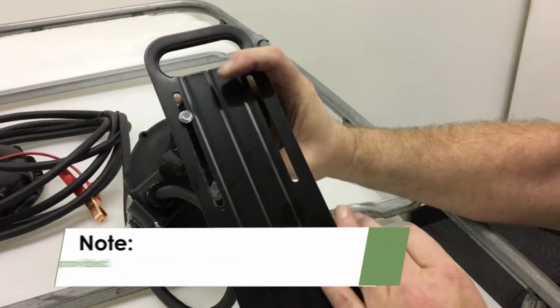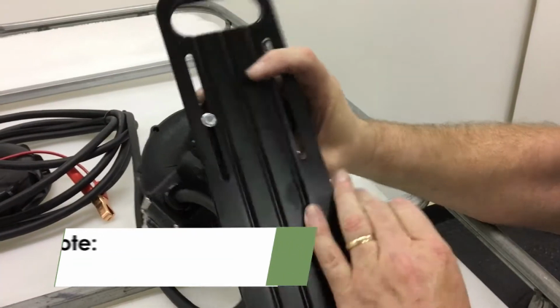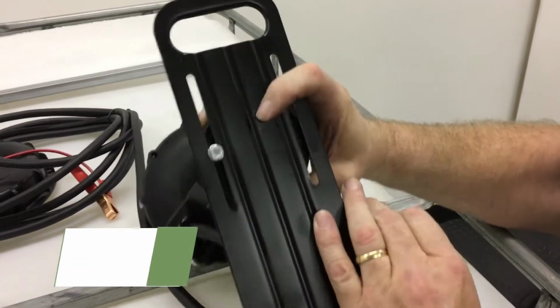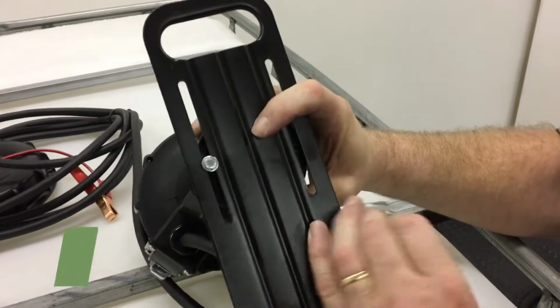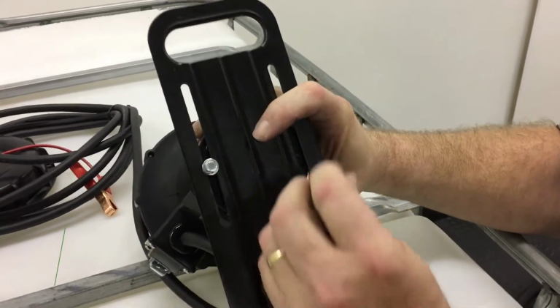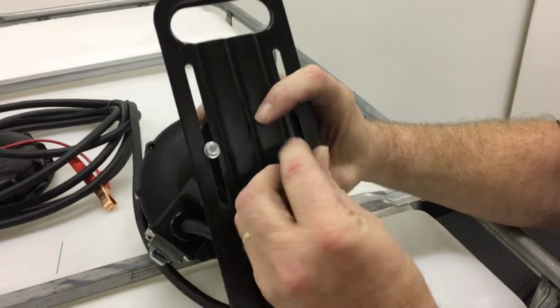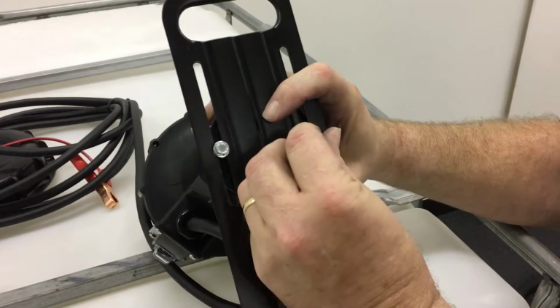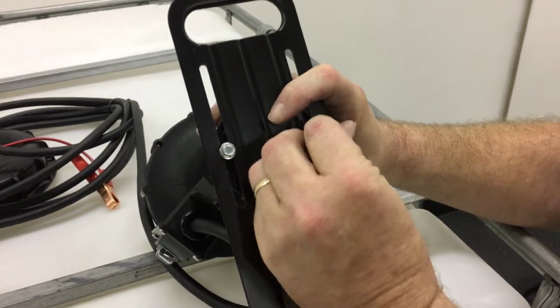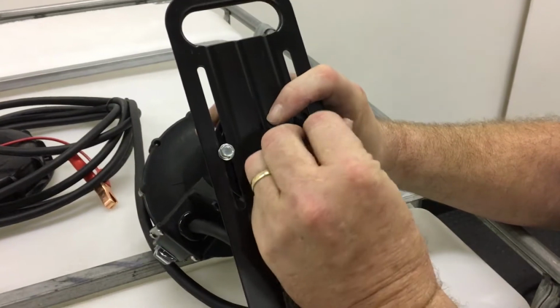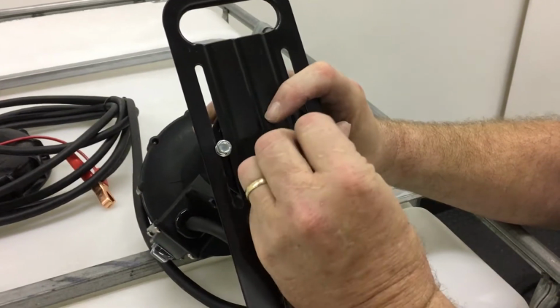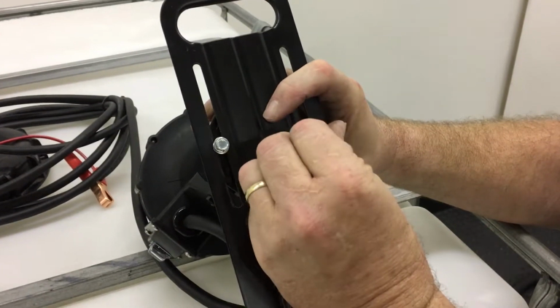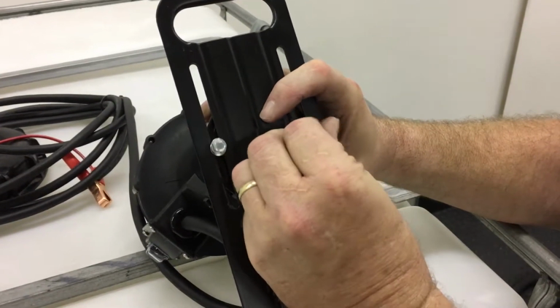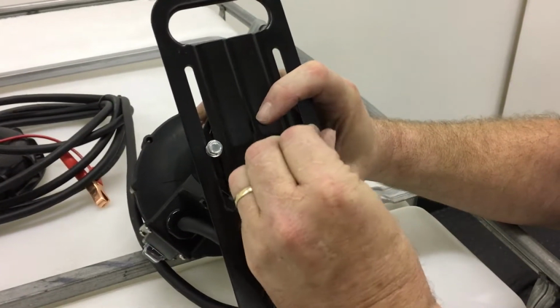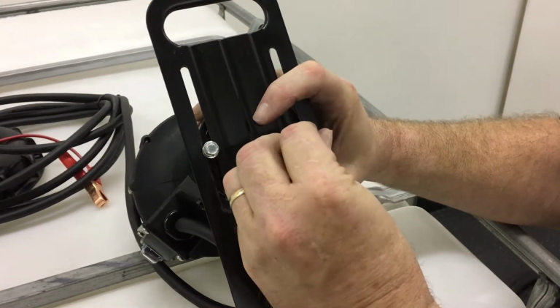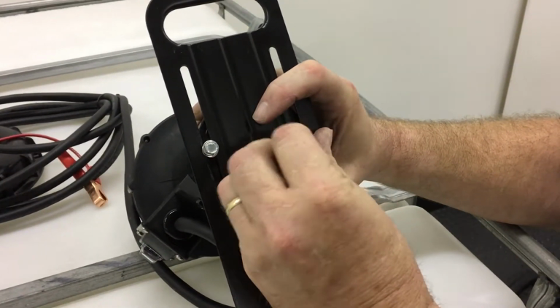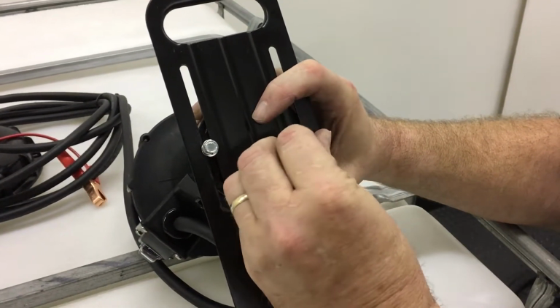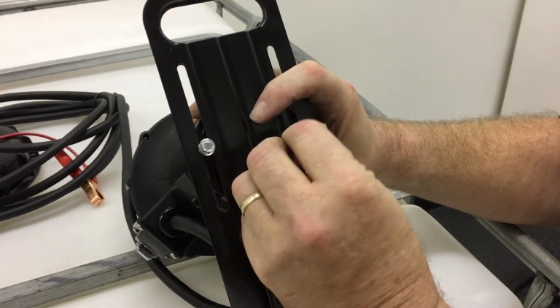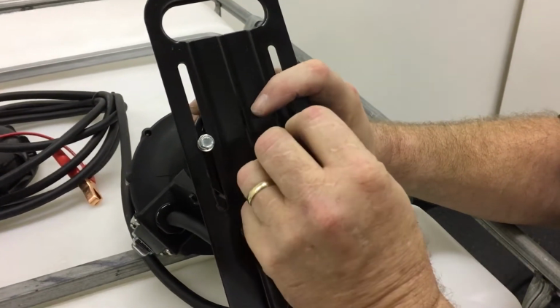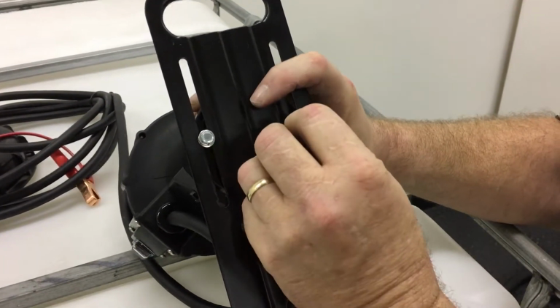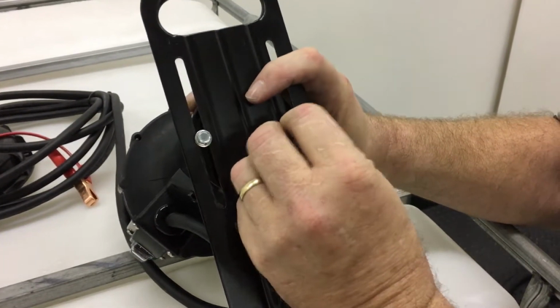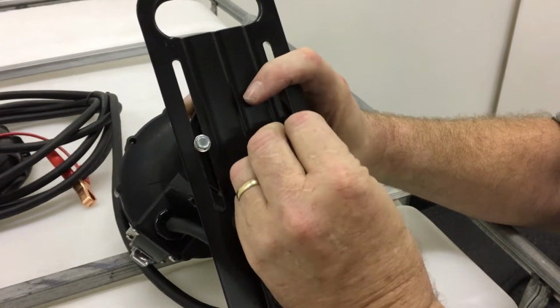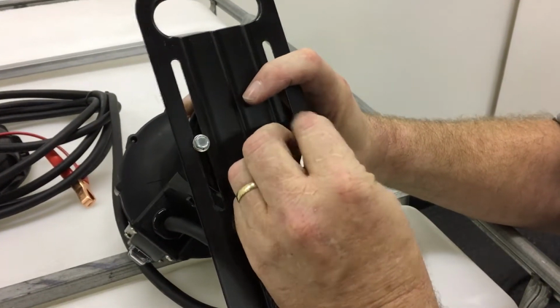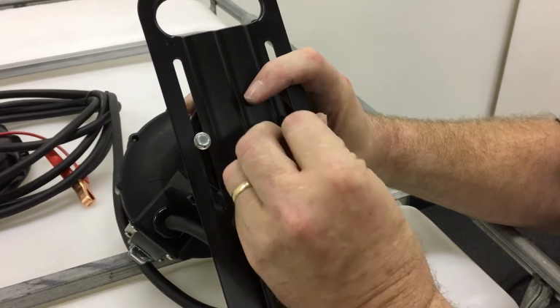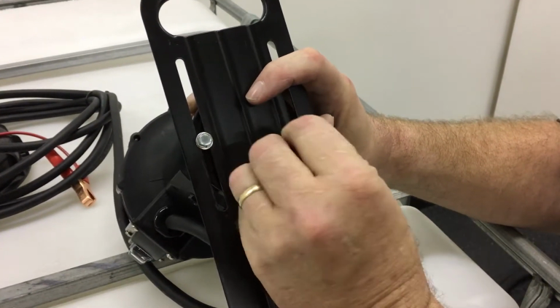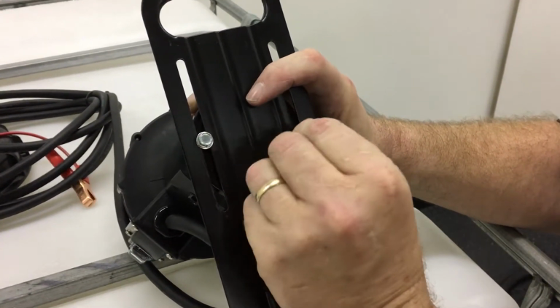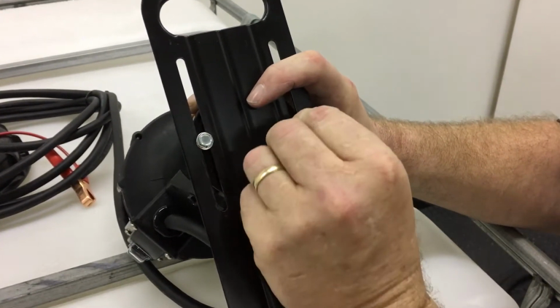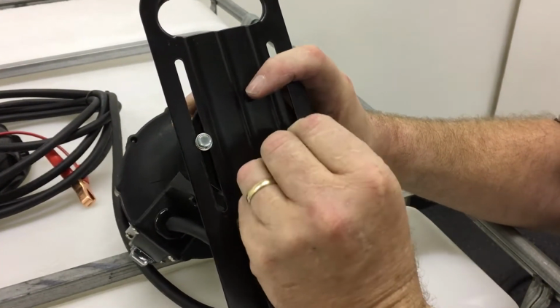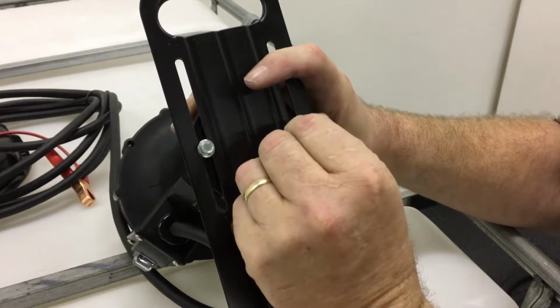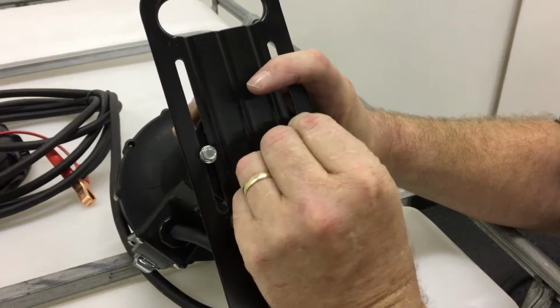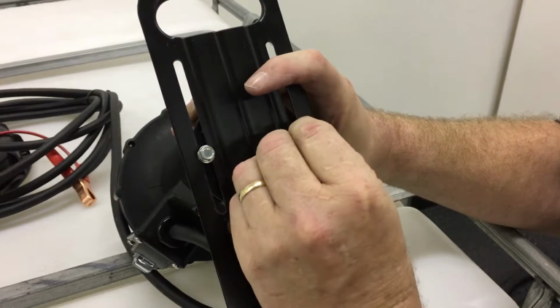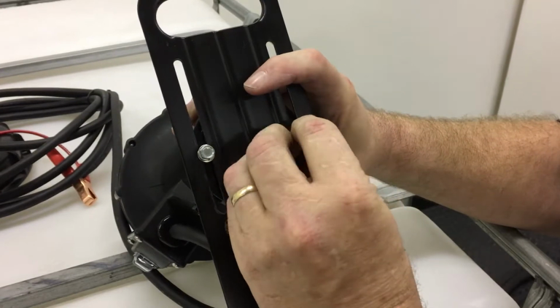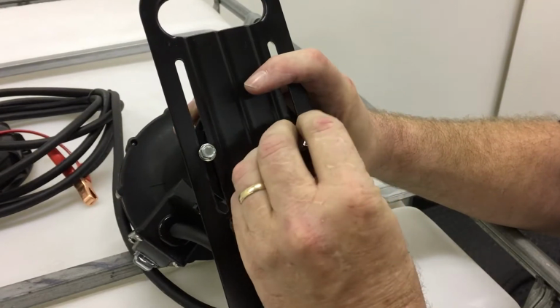First, attach the footstand onto the back of the pump with the two screws and washers provided. Make sure that the foot is on the opposite side of the switch.